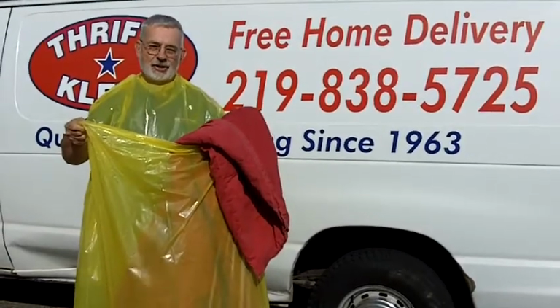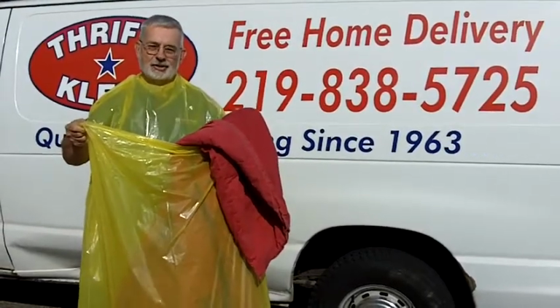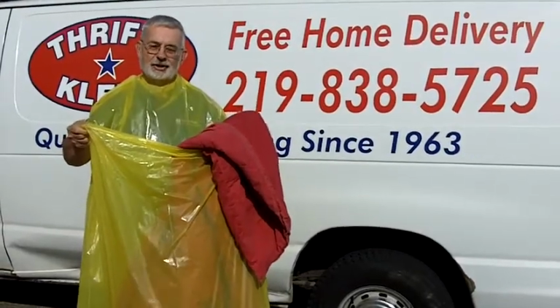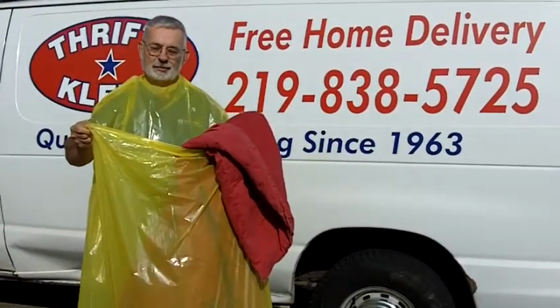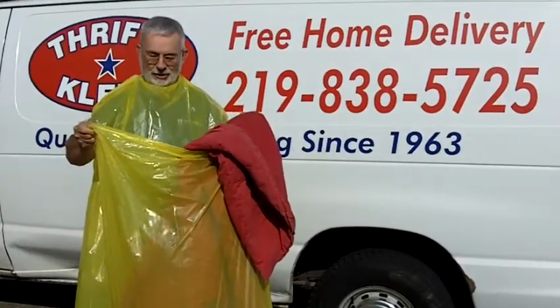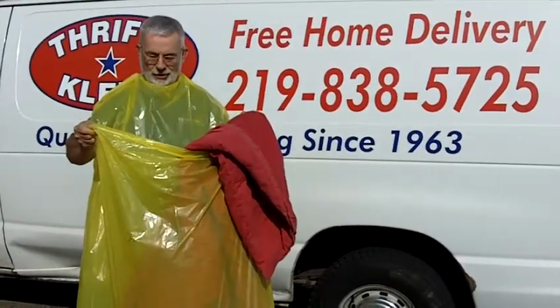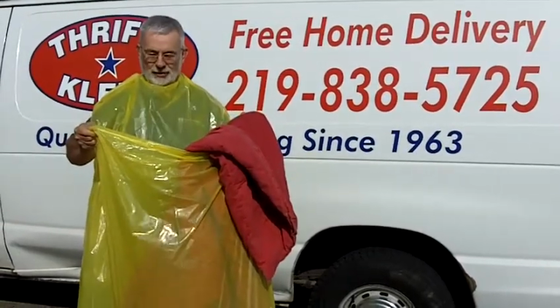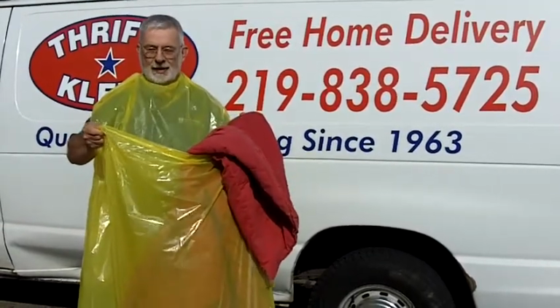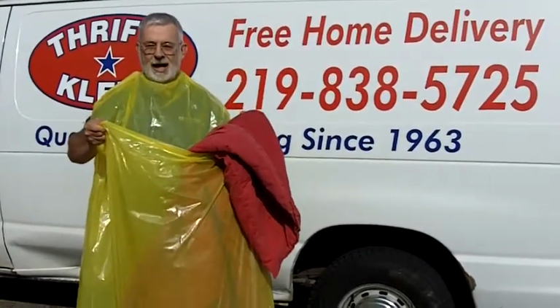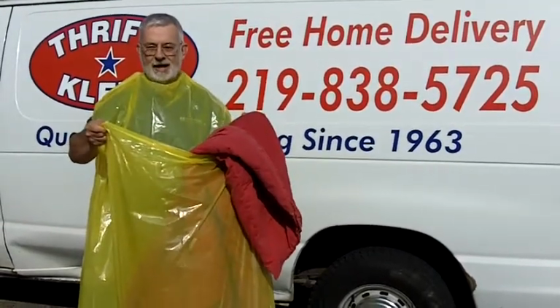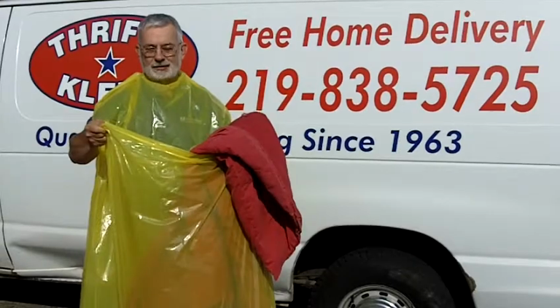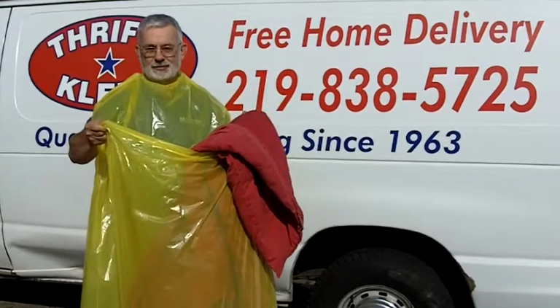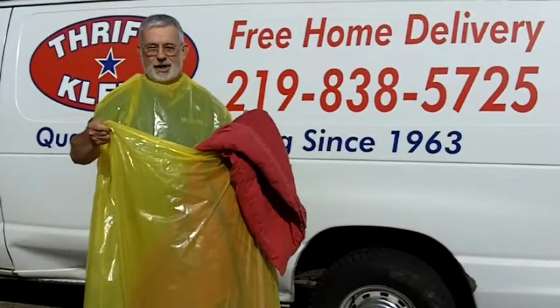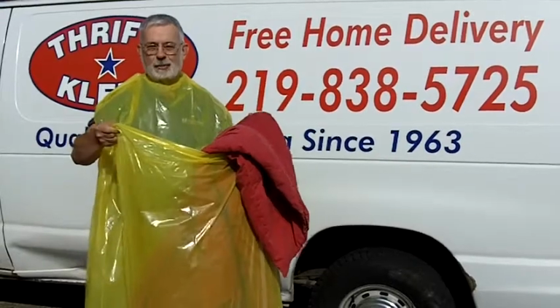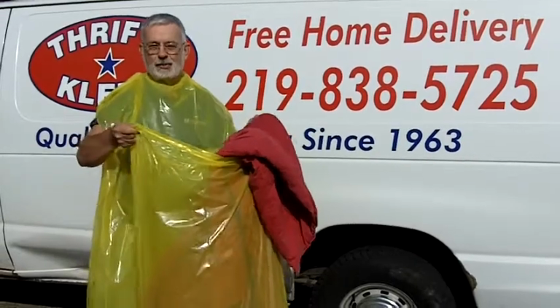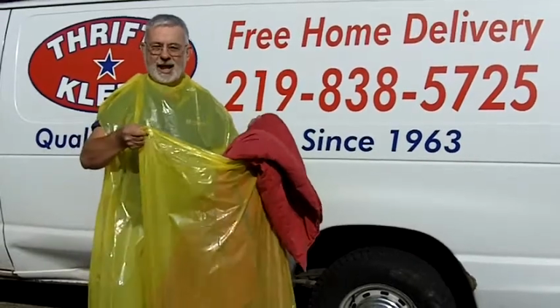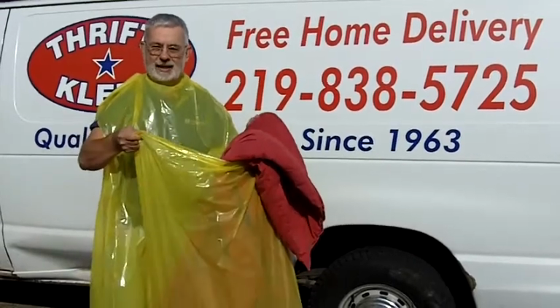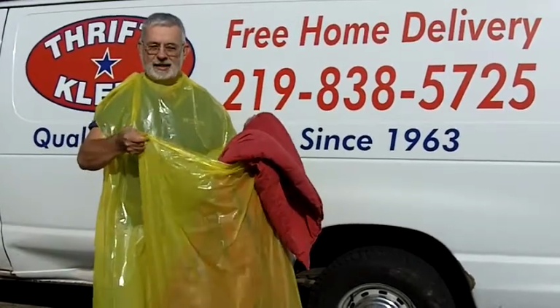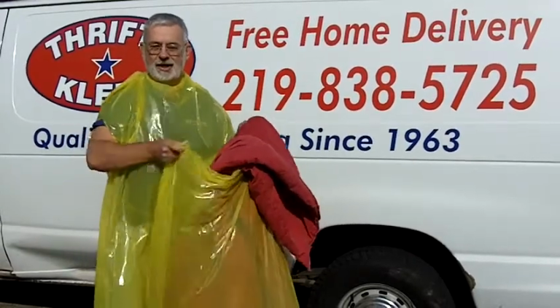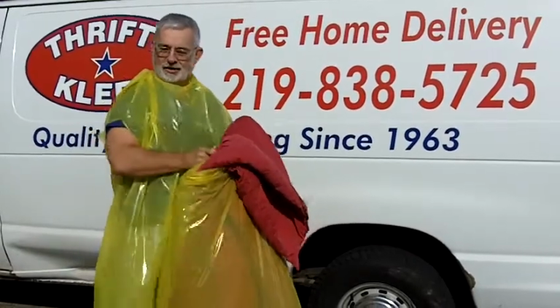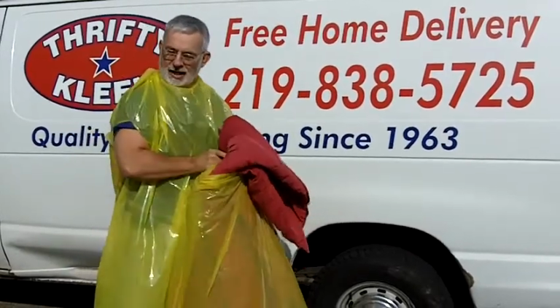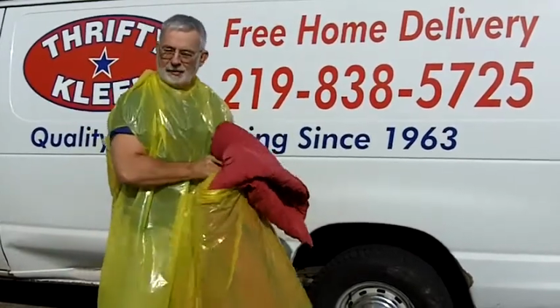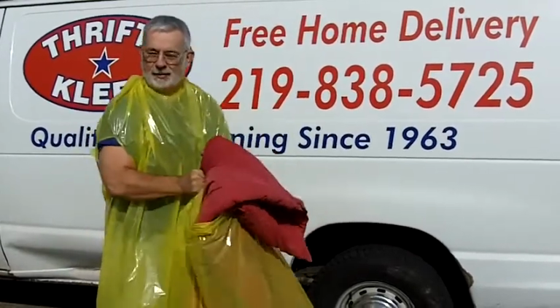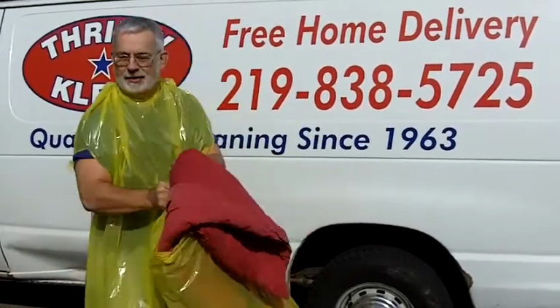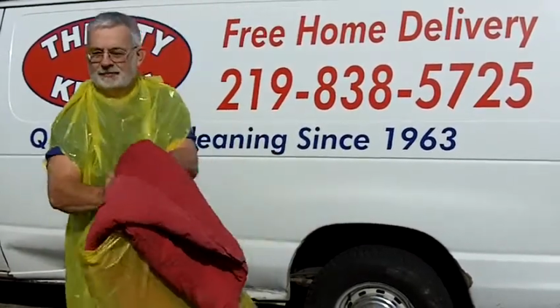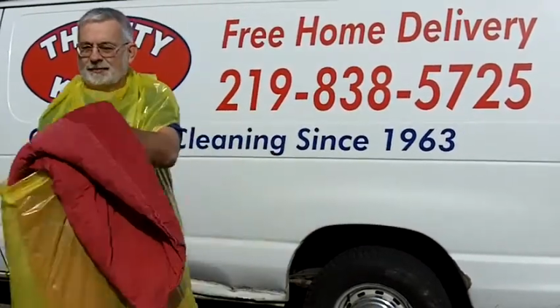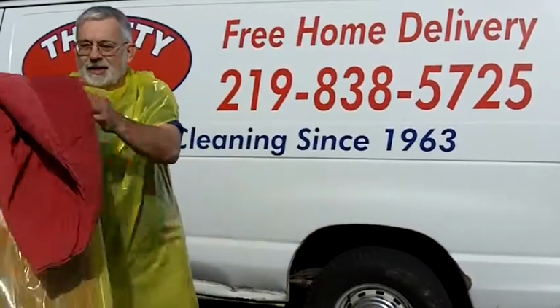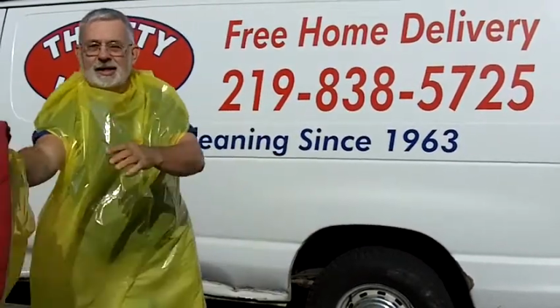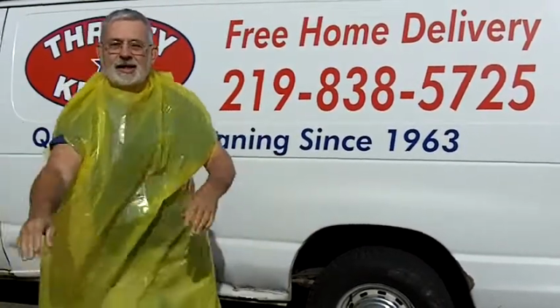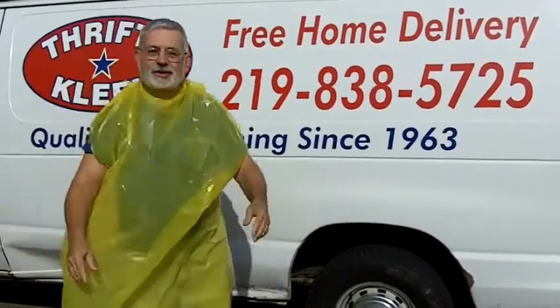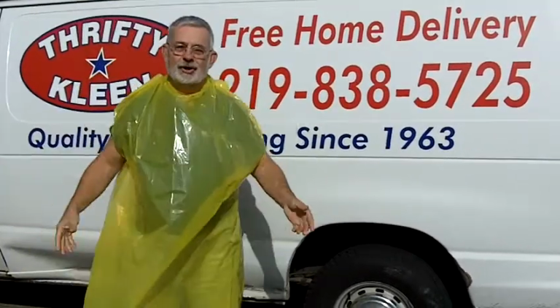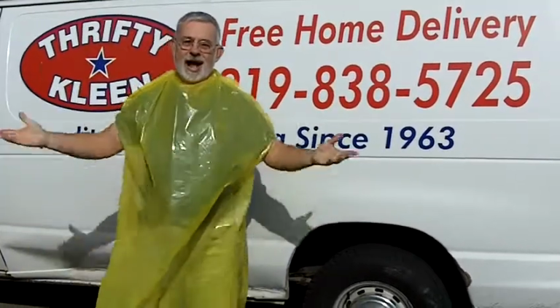Also, you can put your transport bag in there to help keep it dry.